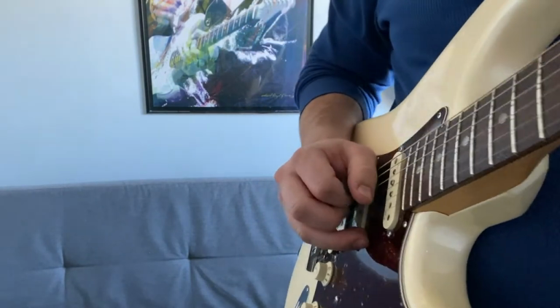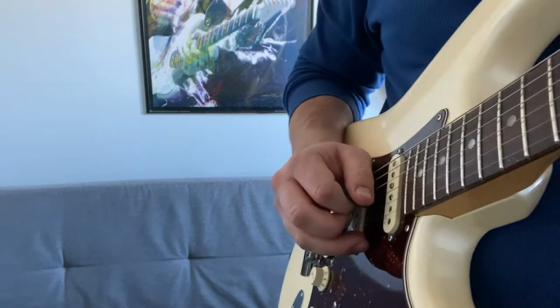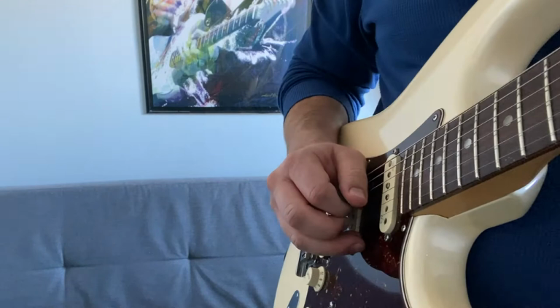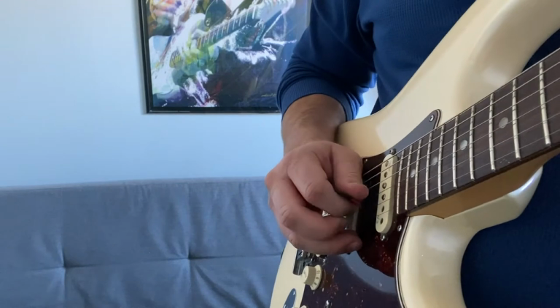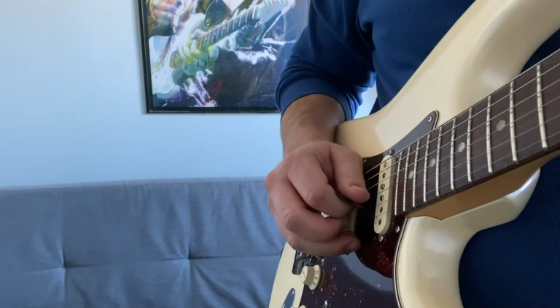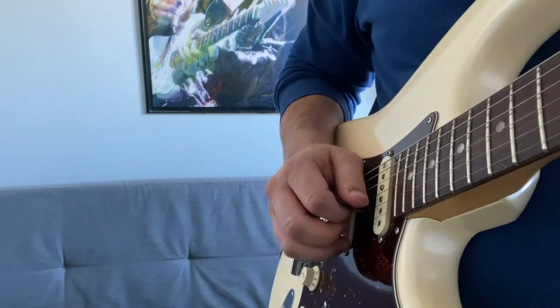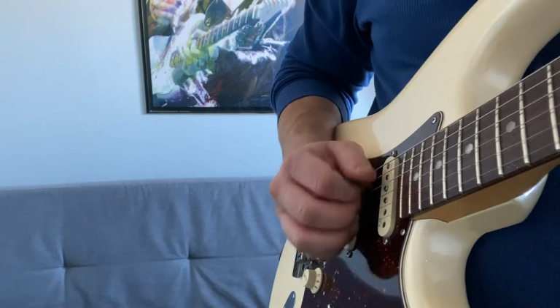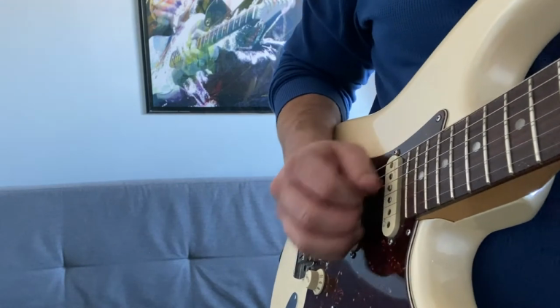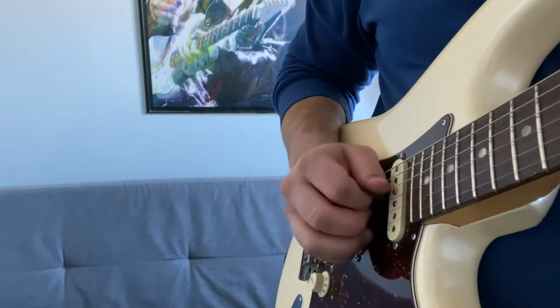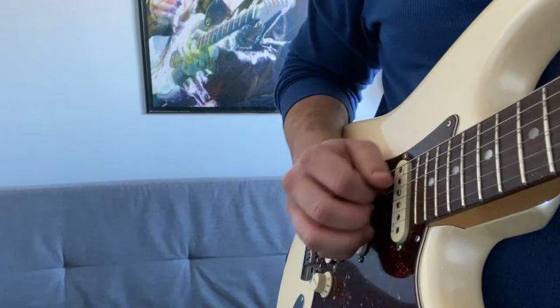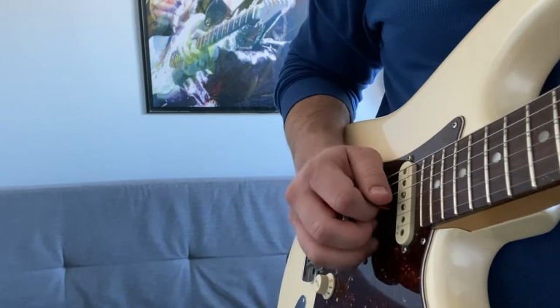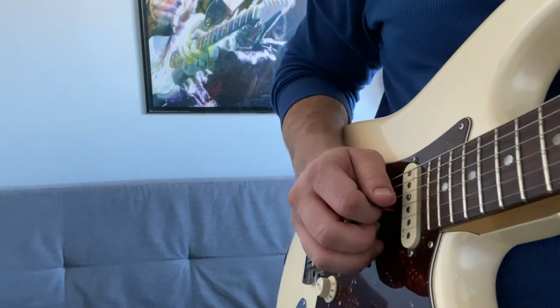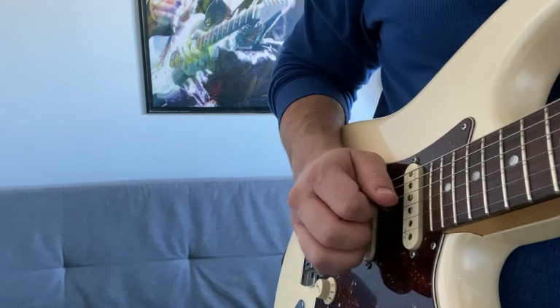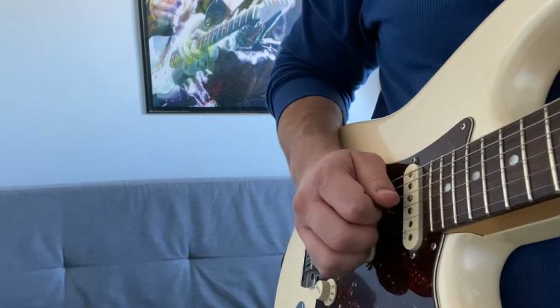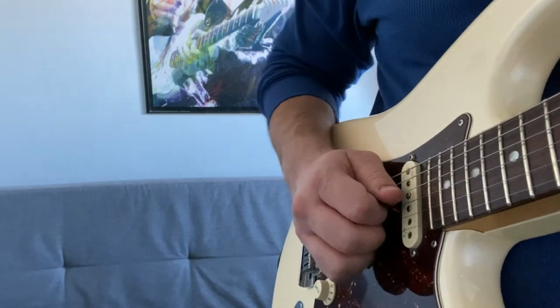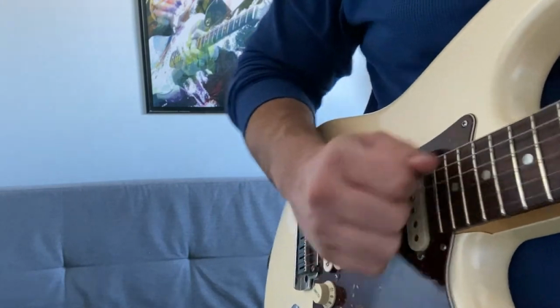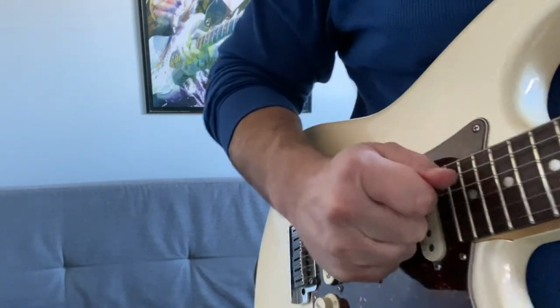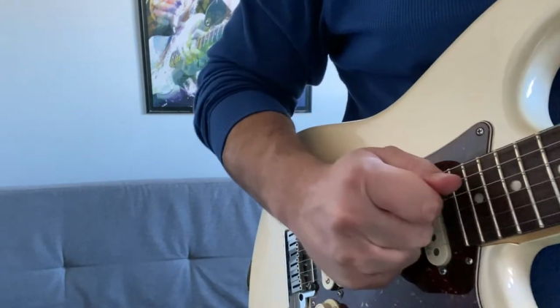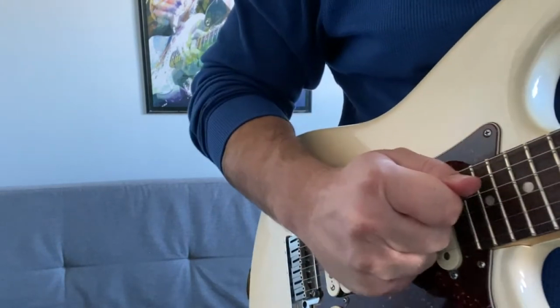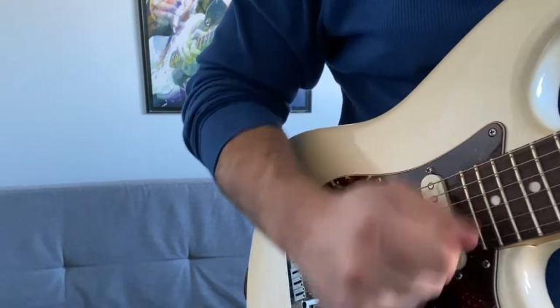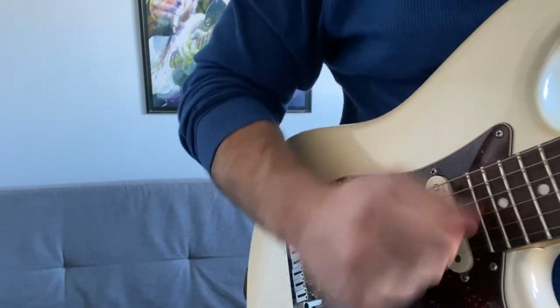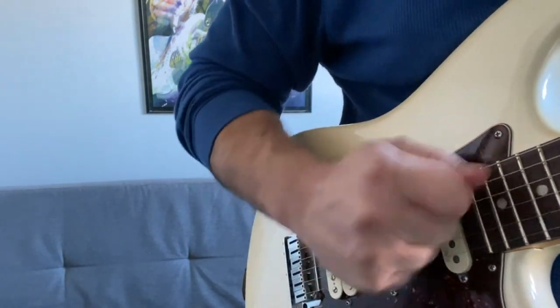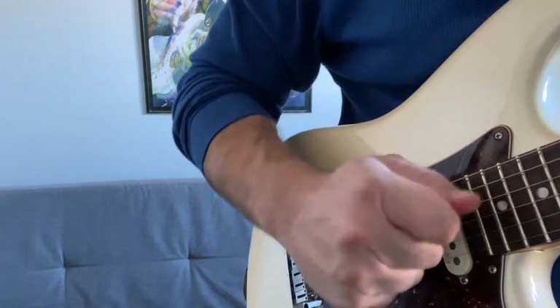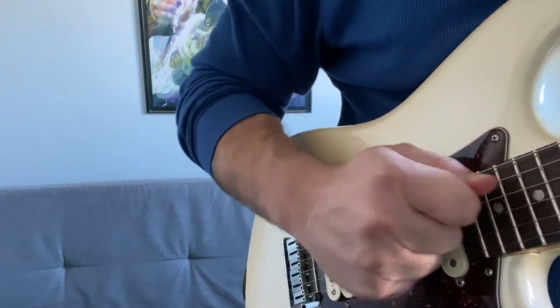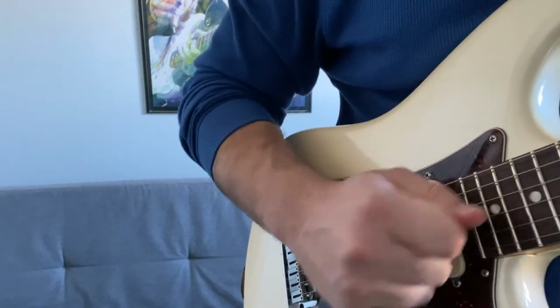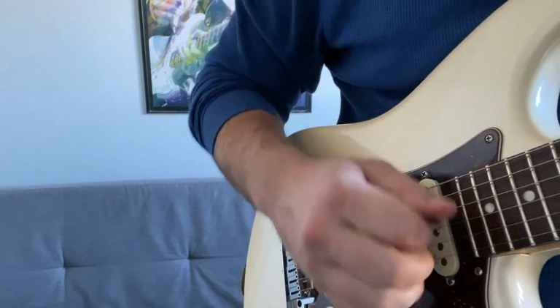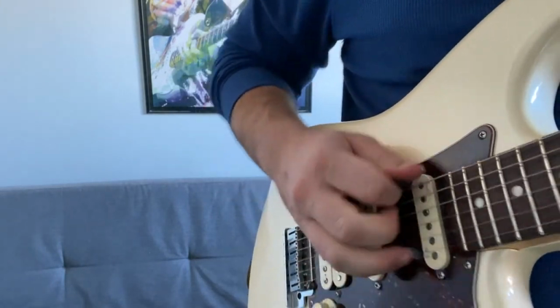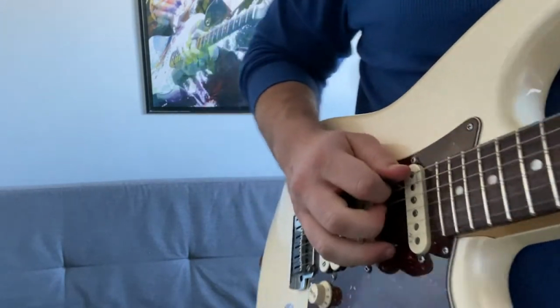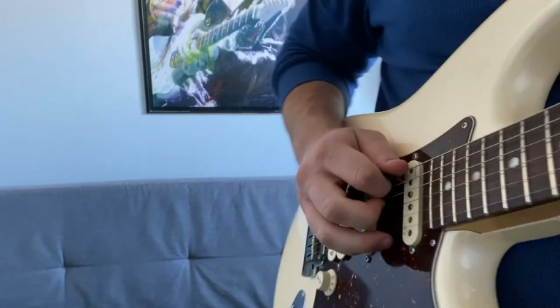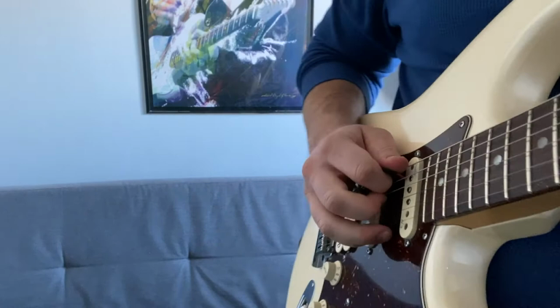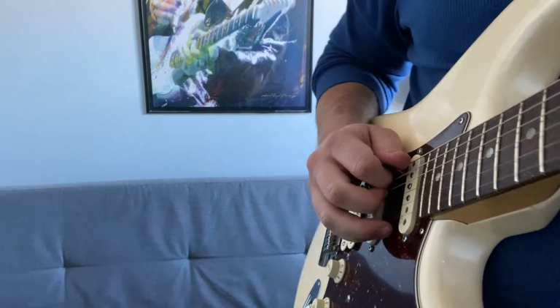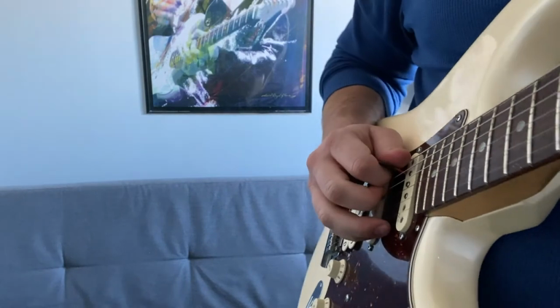The third thing you want to do is use wrist movement. If you tense up your wrist and move at the elbow, you're not as accurate.